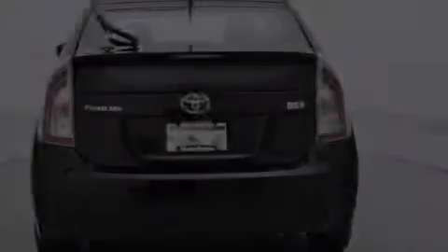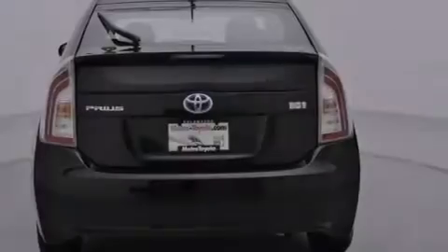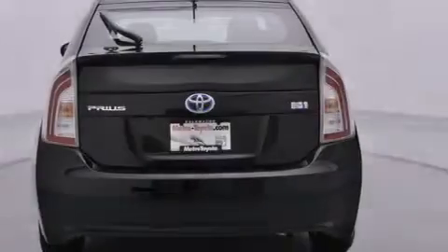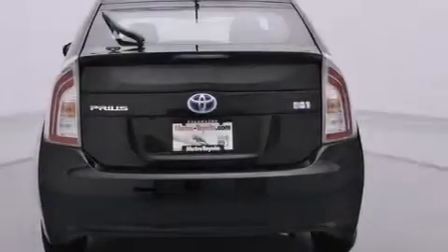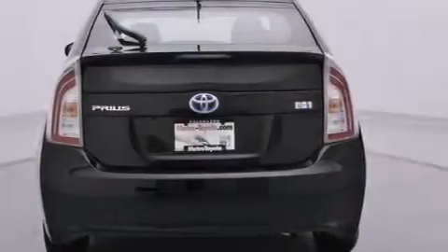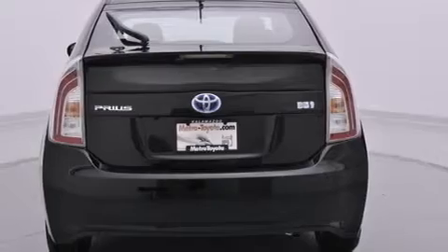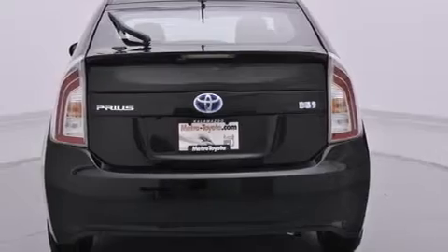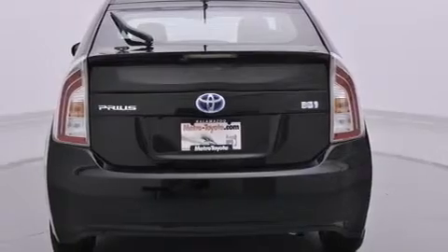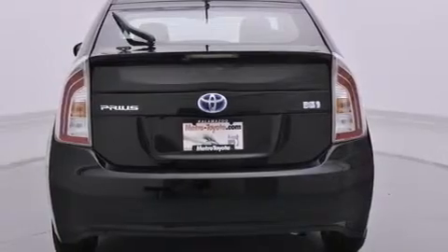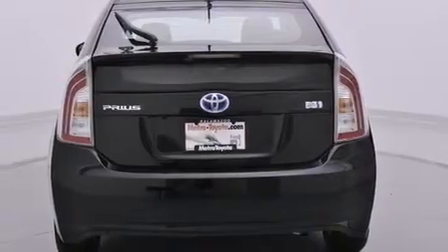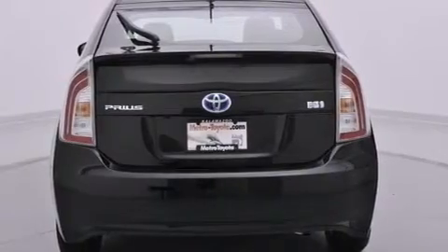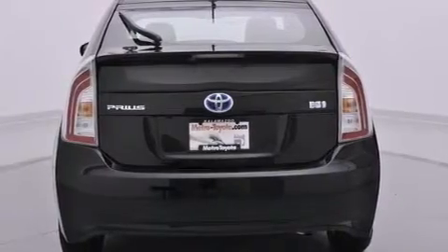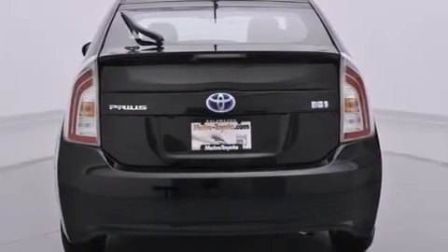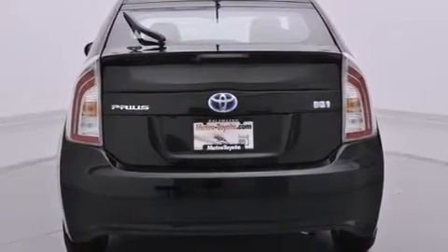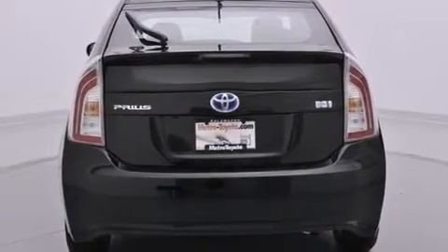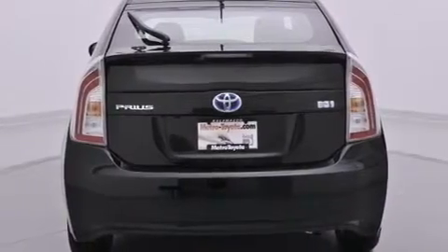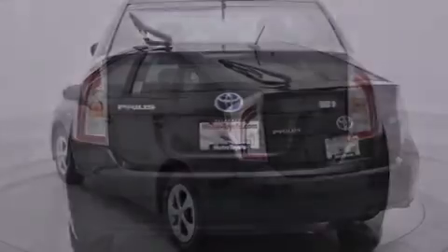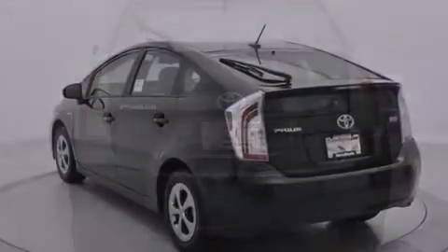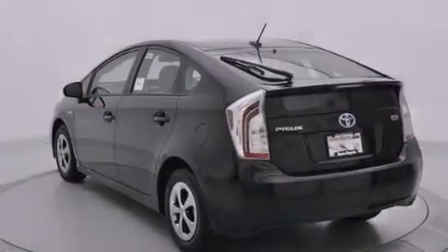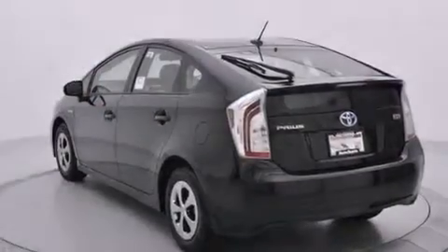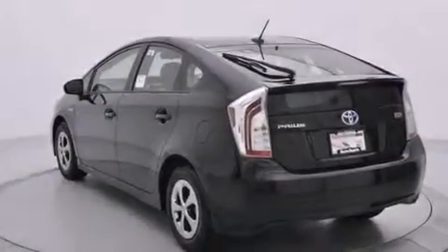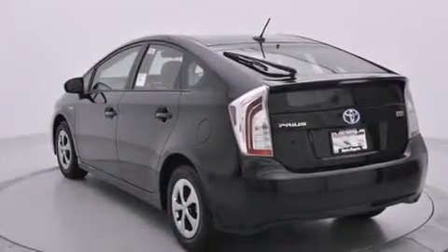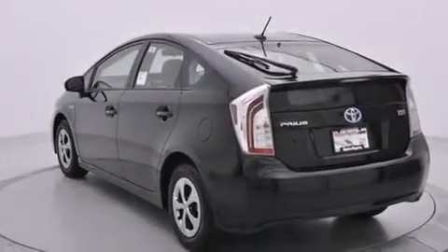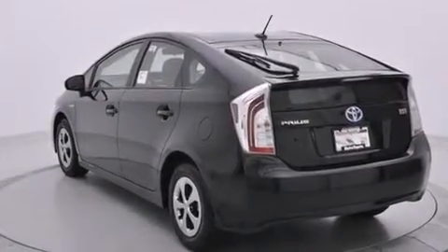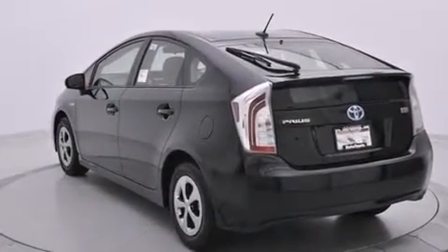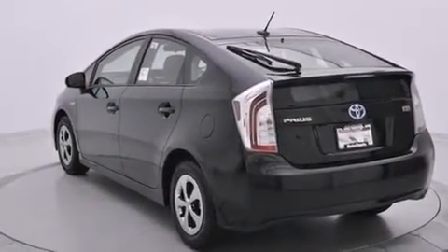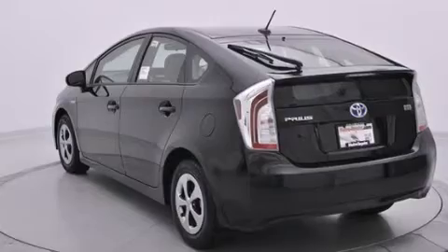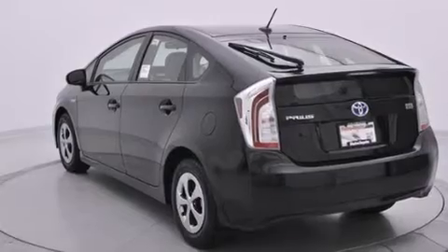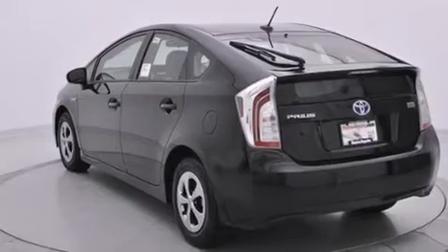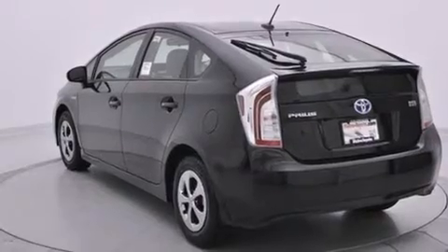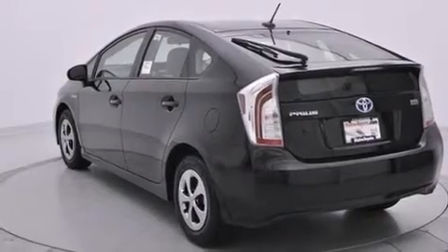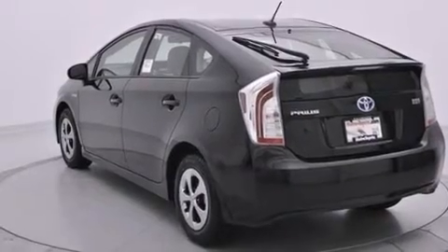Side curtain airbags, air conditioning with automatic climate control, cruise control, full power accessories, and a navigation system.